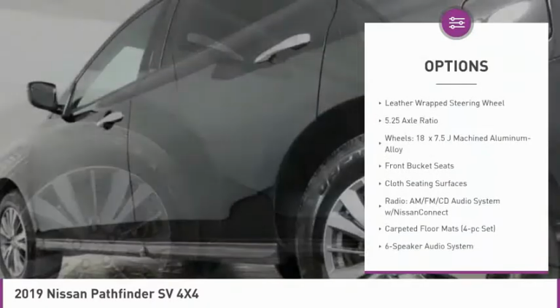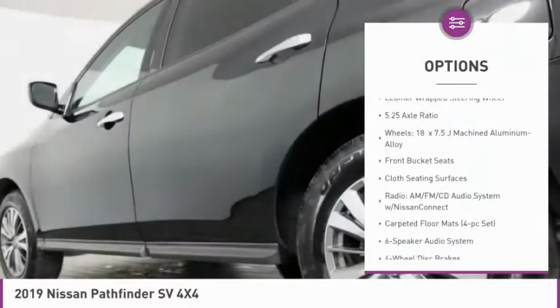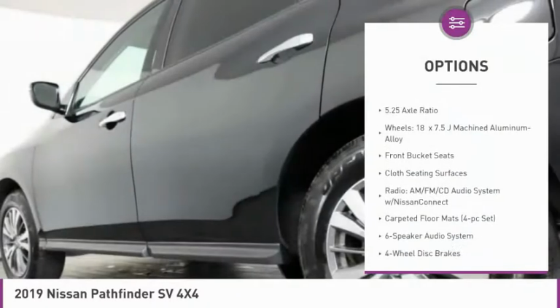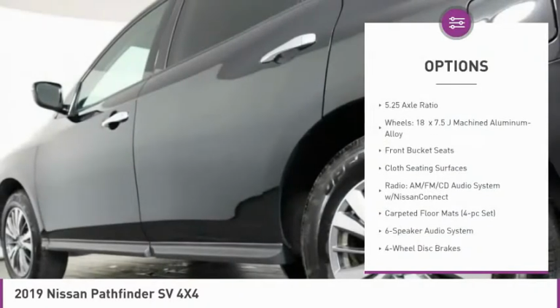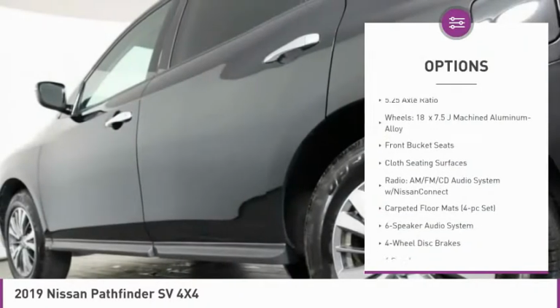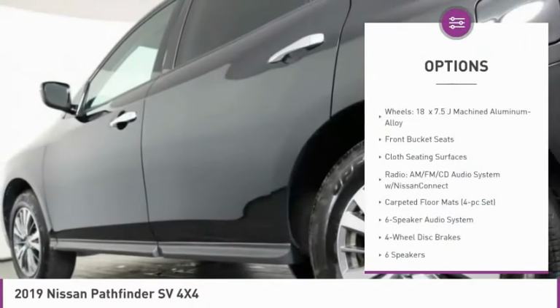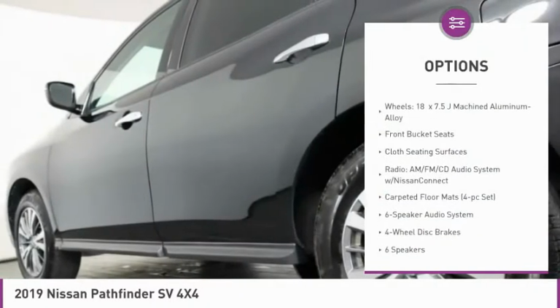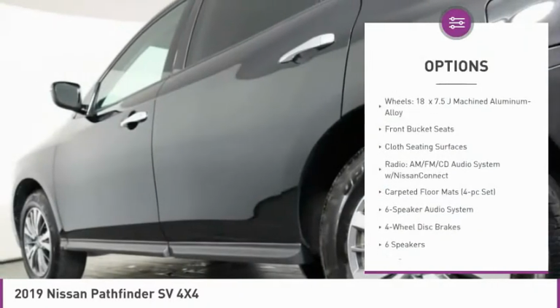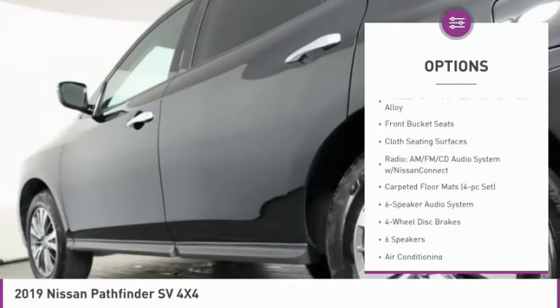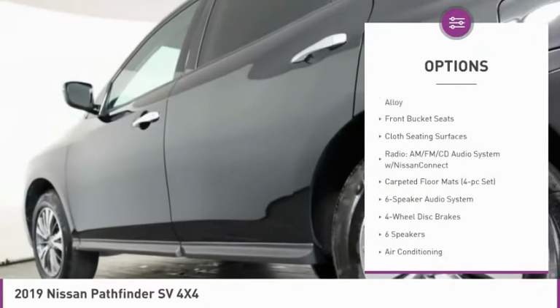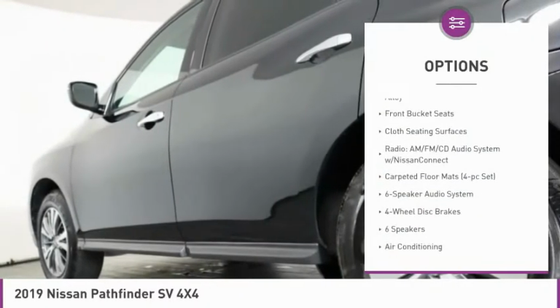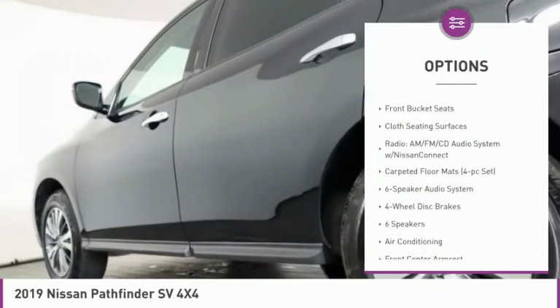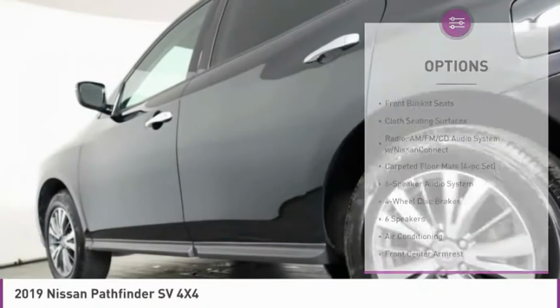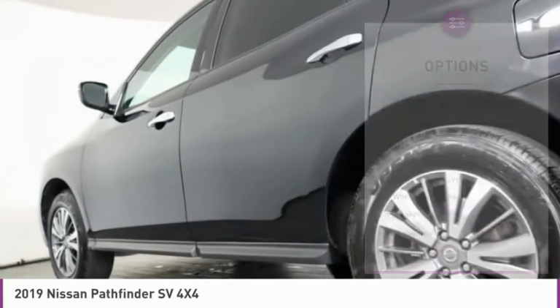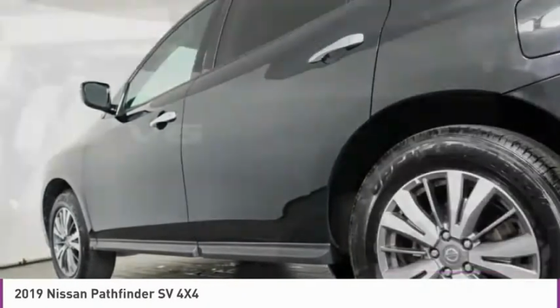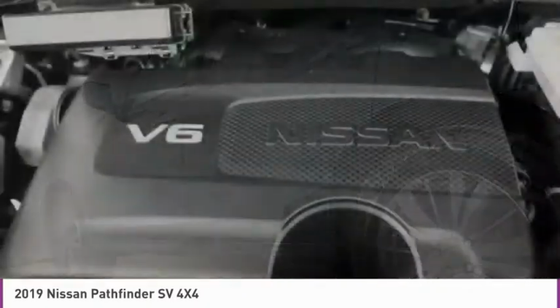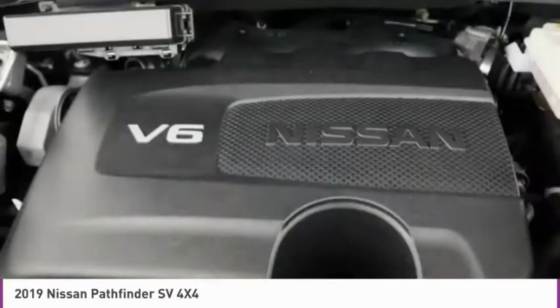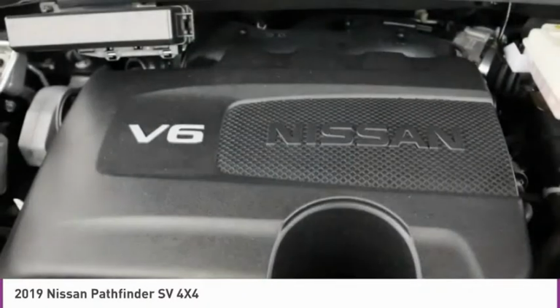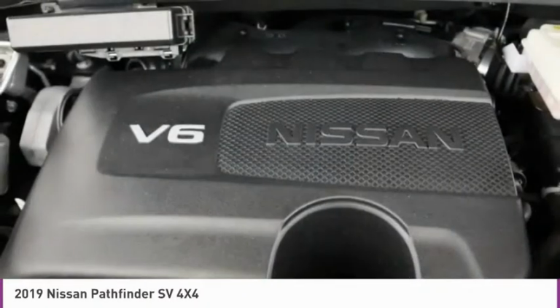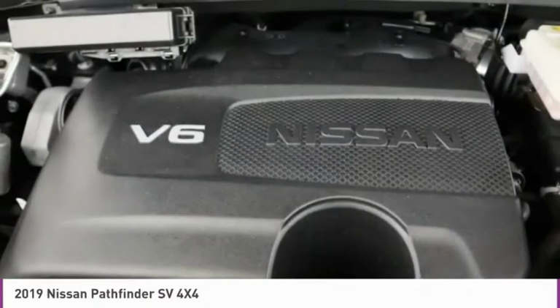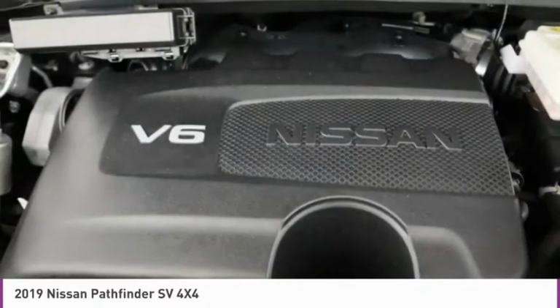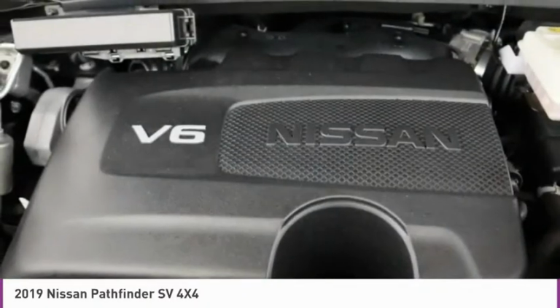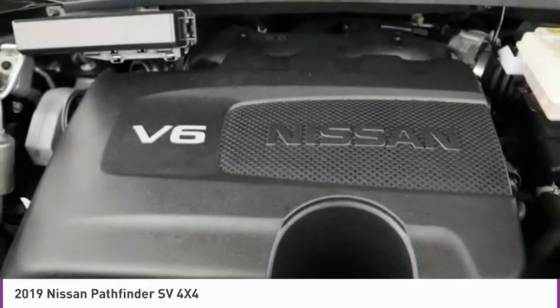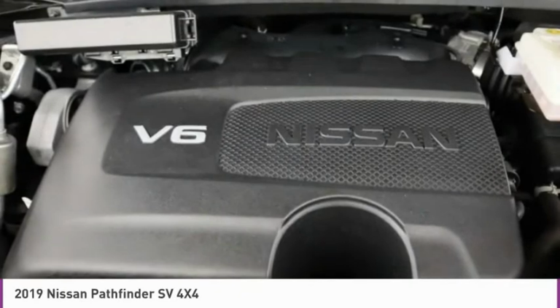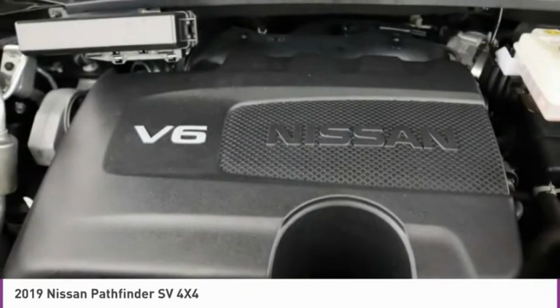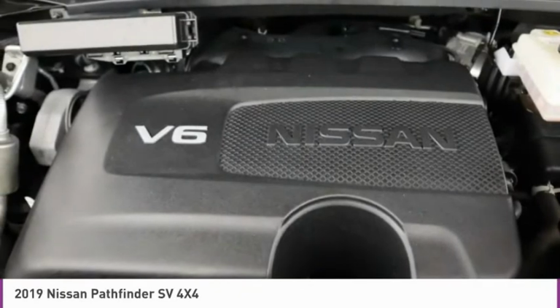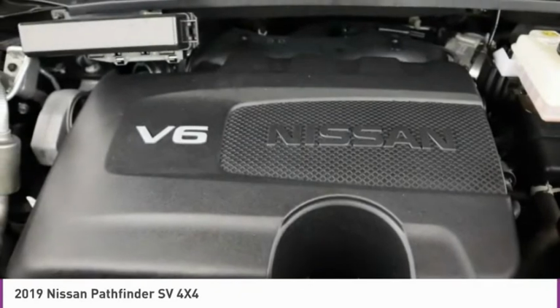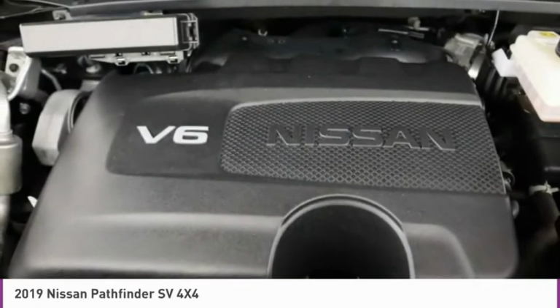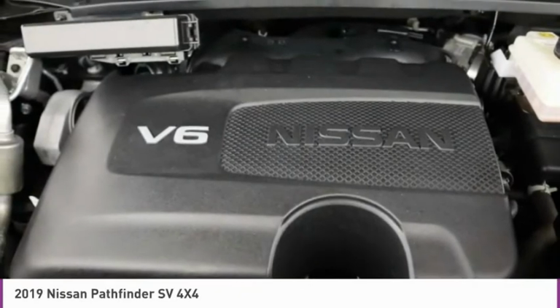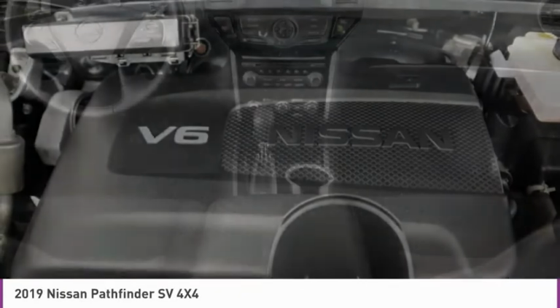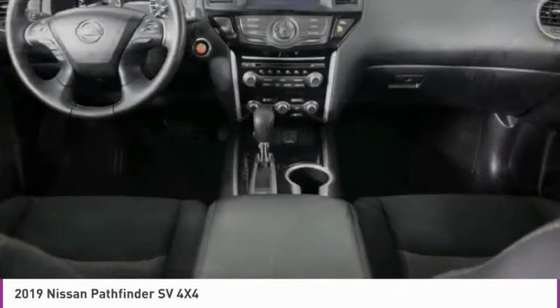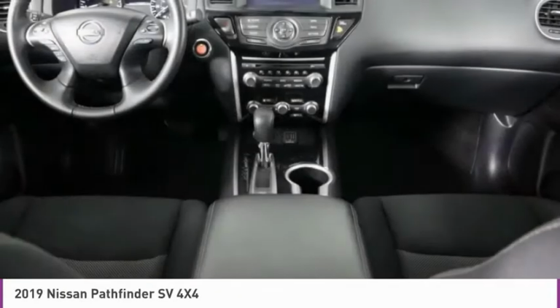Additional options include a low tire pressure warning, power windows, power steering, tachometer, and a leather-wrapped steering wheel.